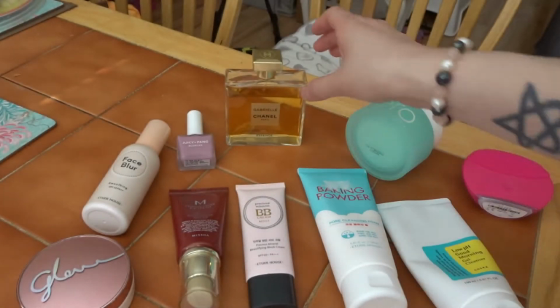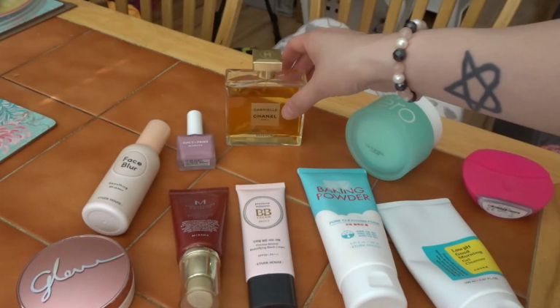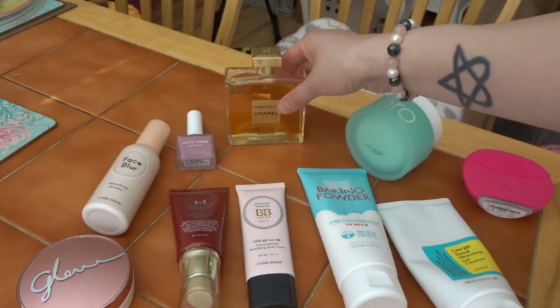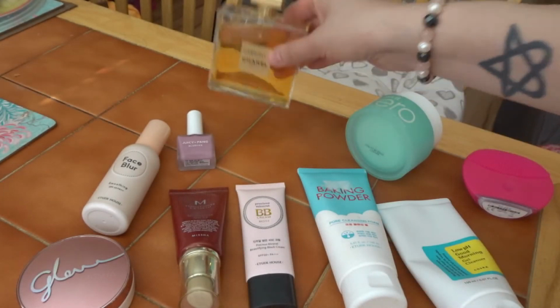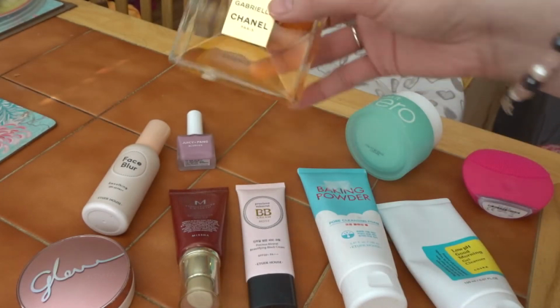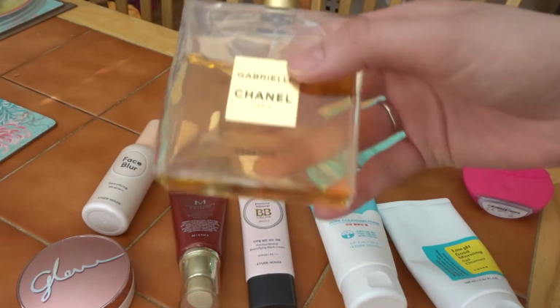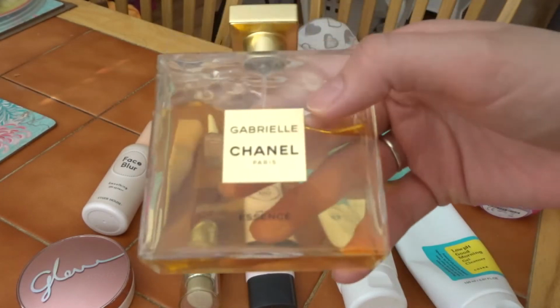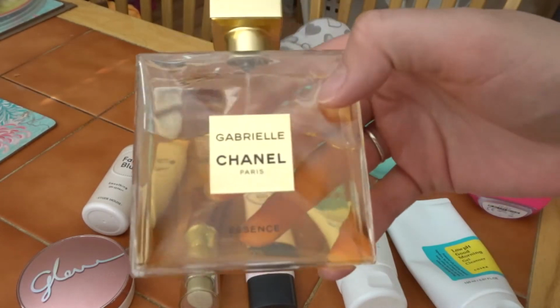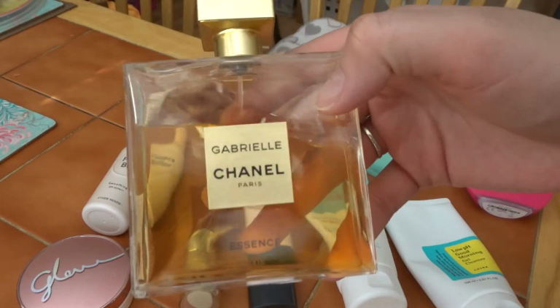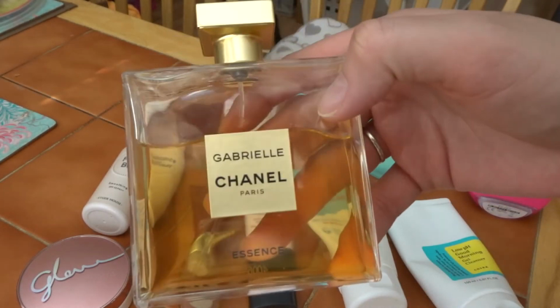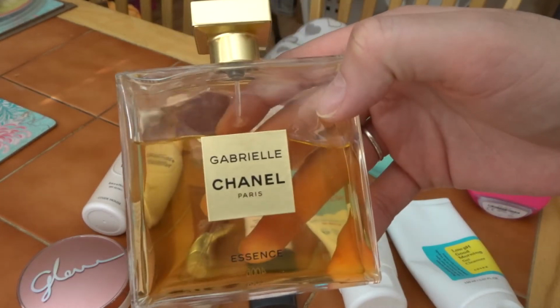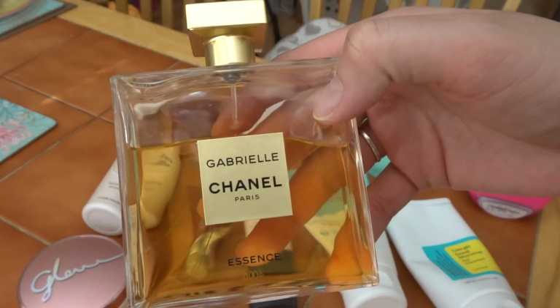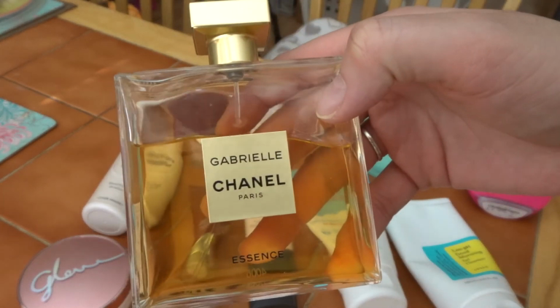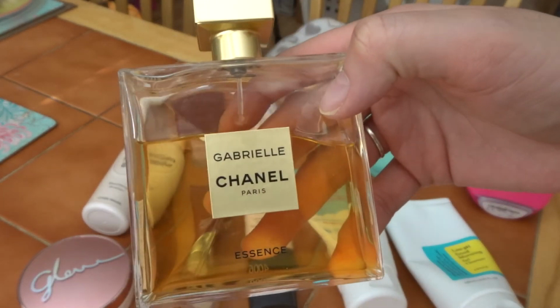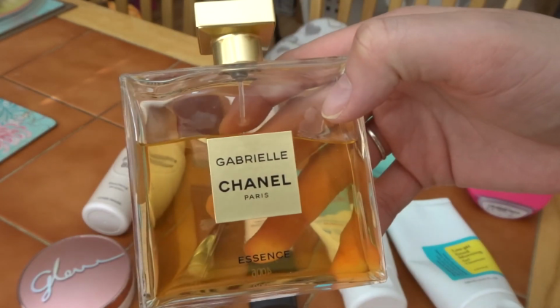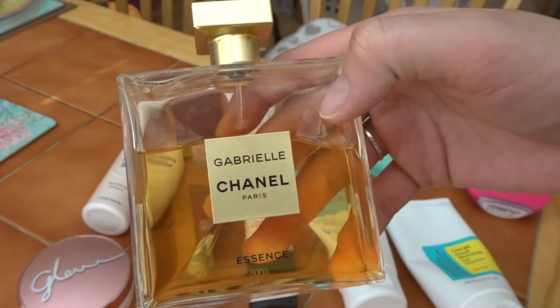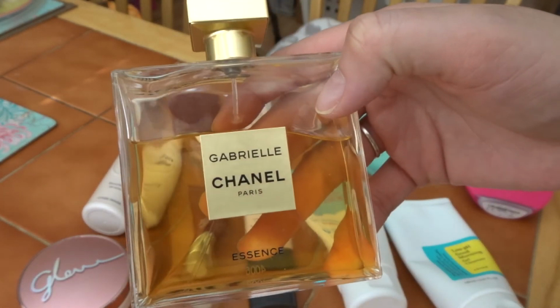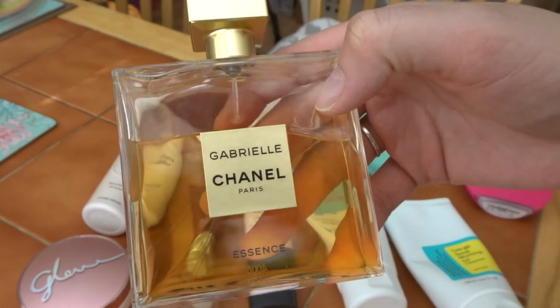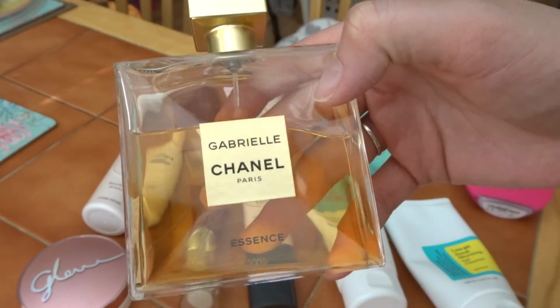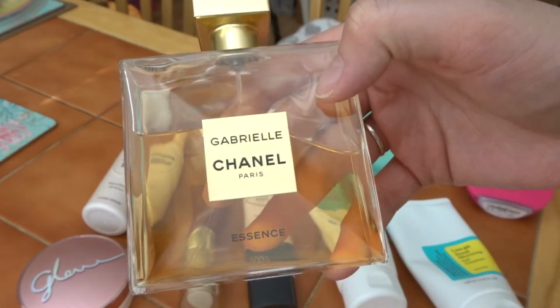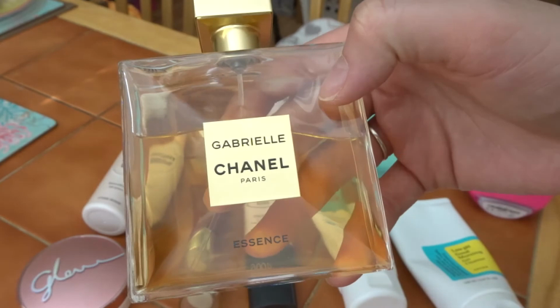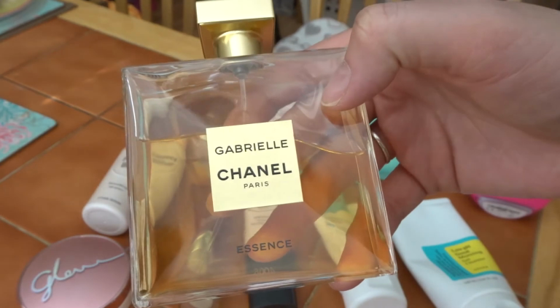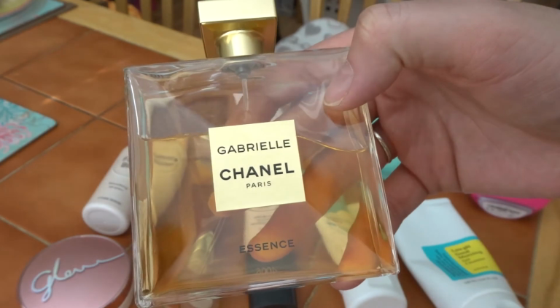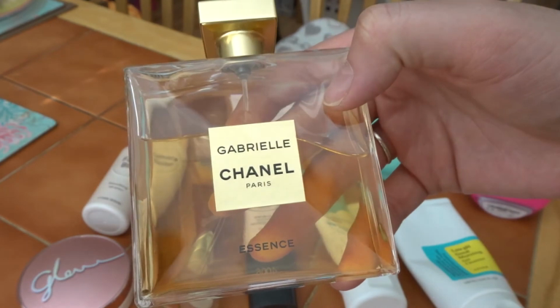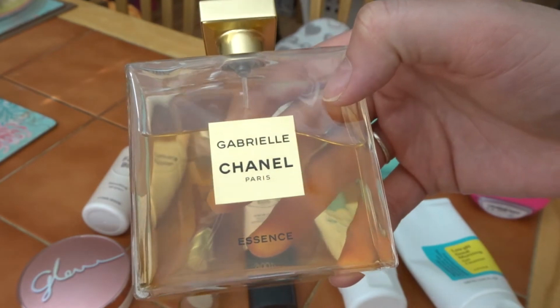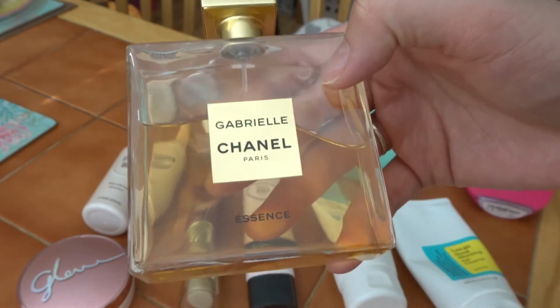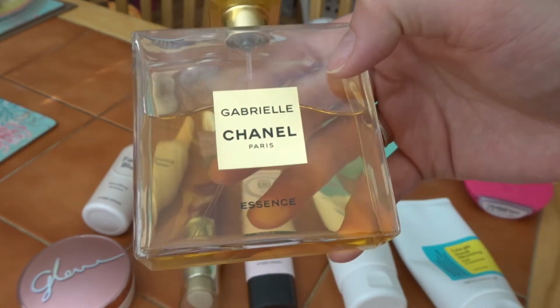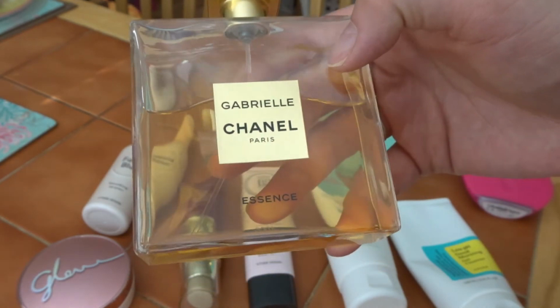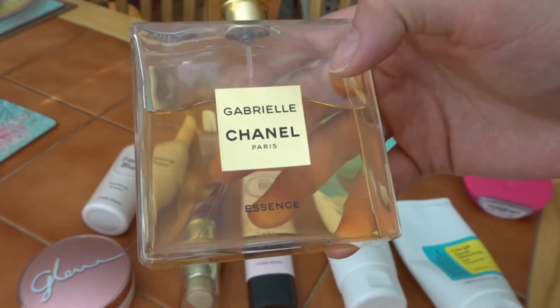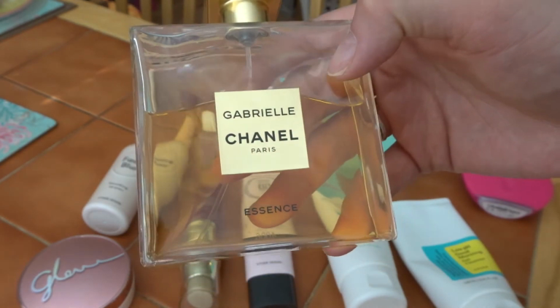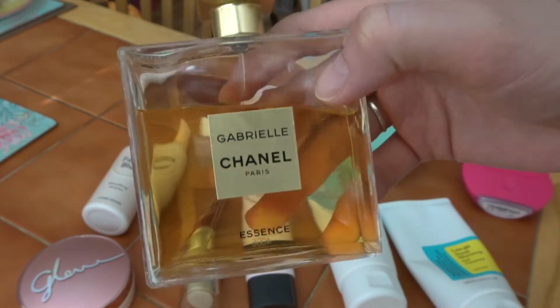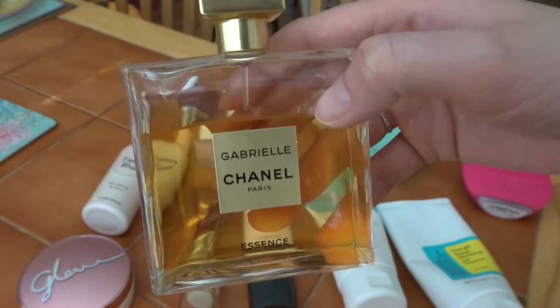I love this fragrance. It was gifted to me for Christmas. It's the Gabrielle Chanel Essence and I use it daily.